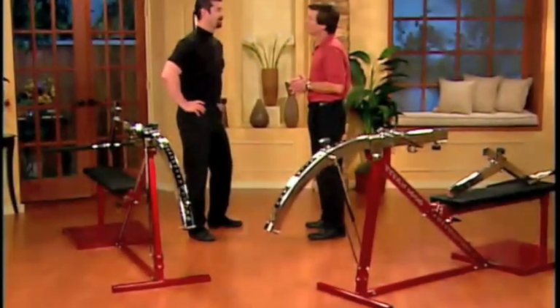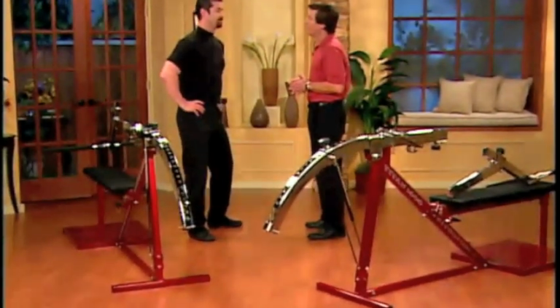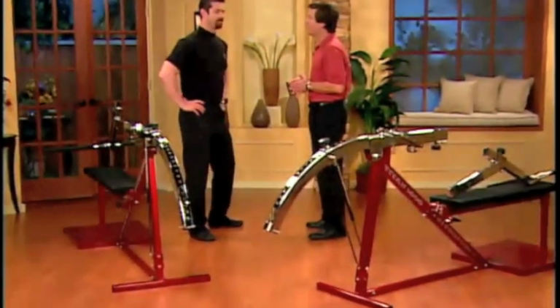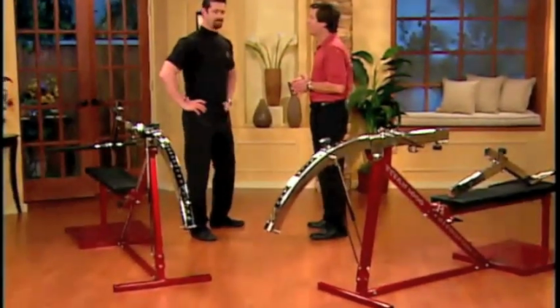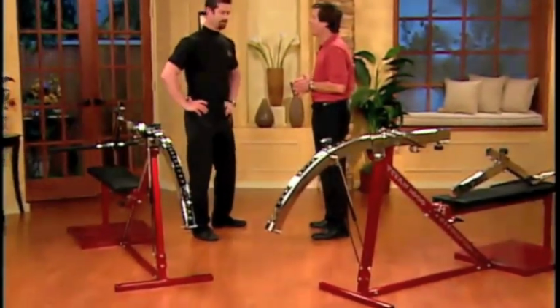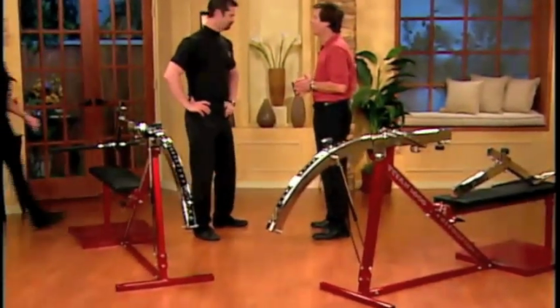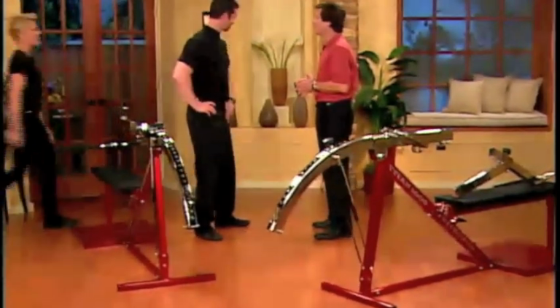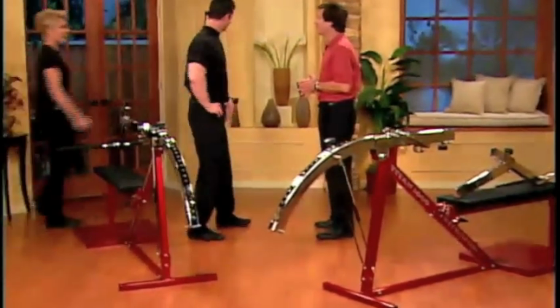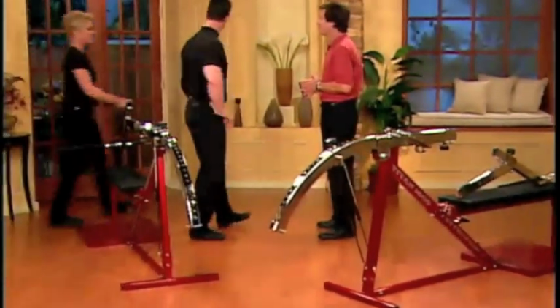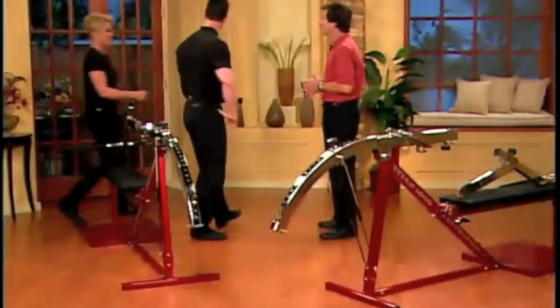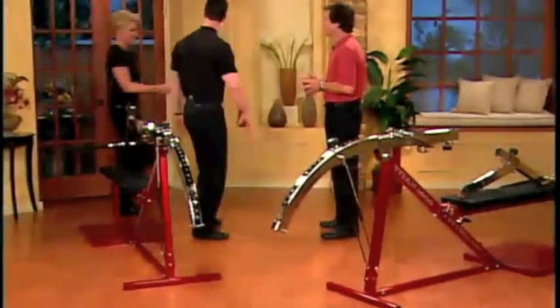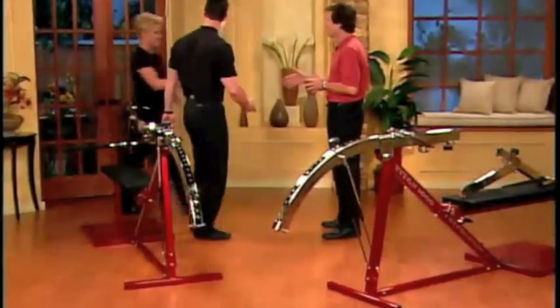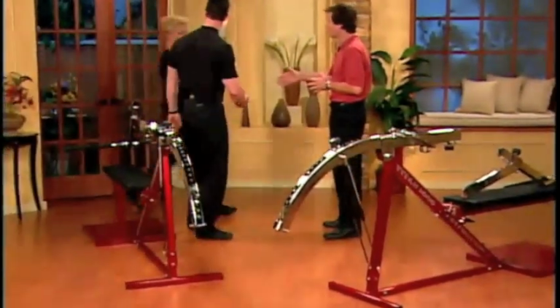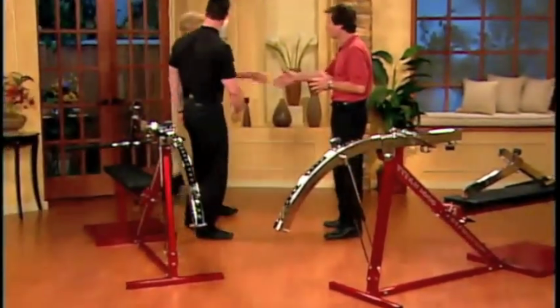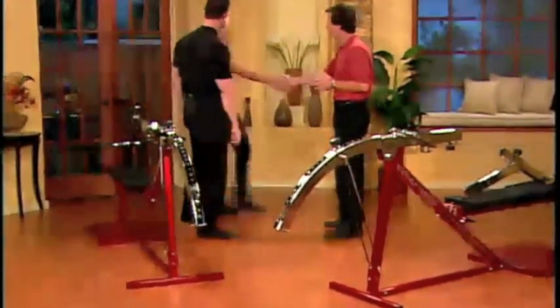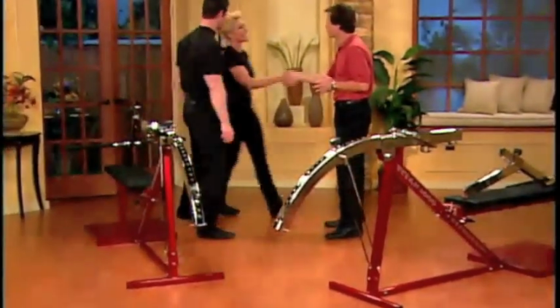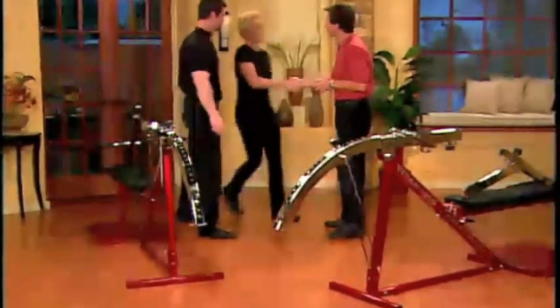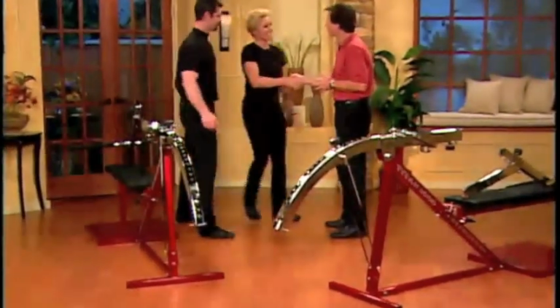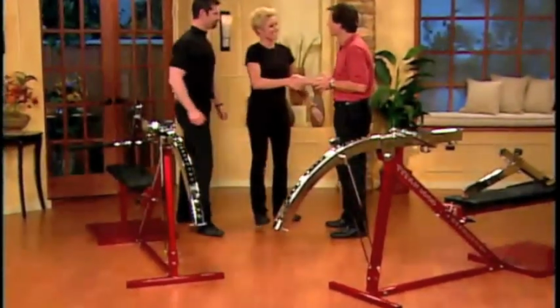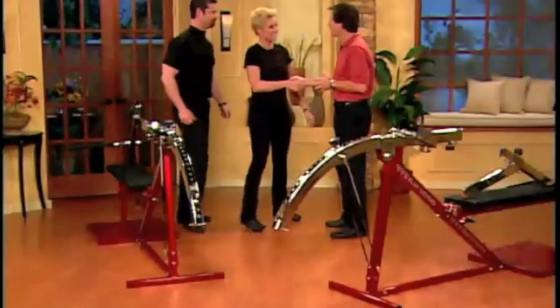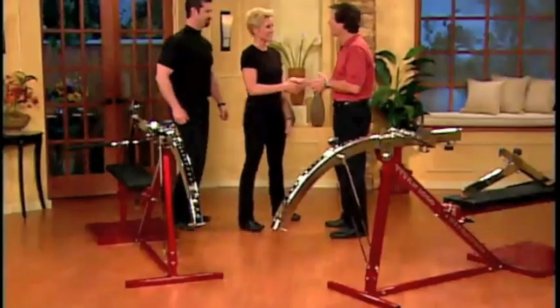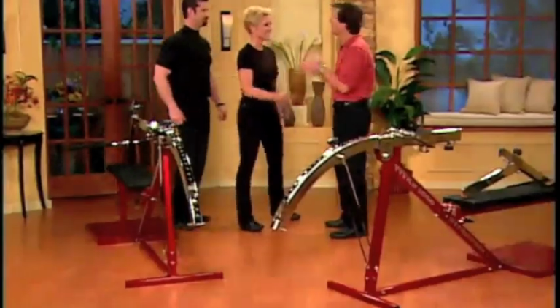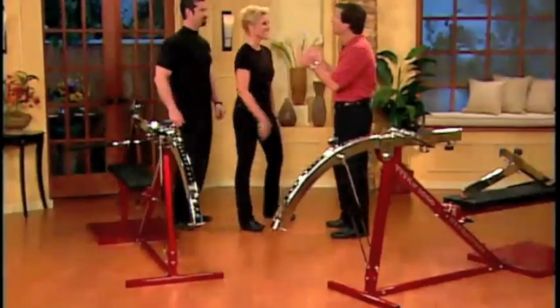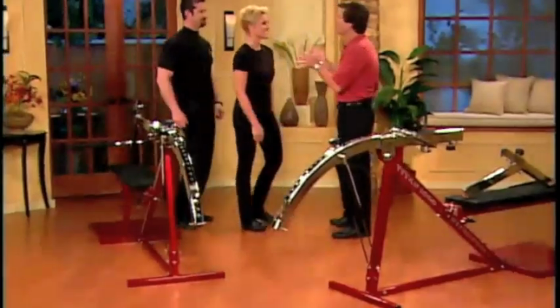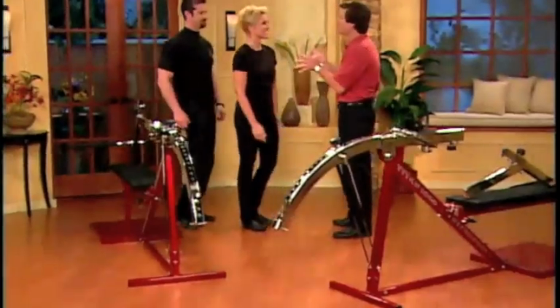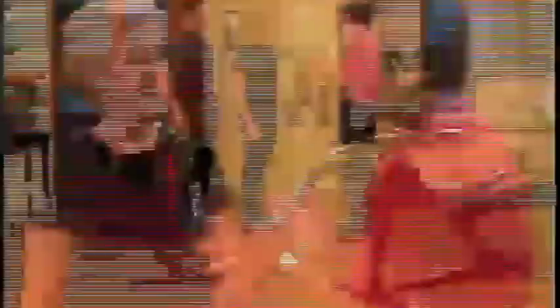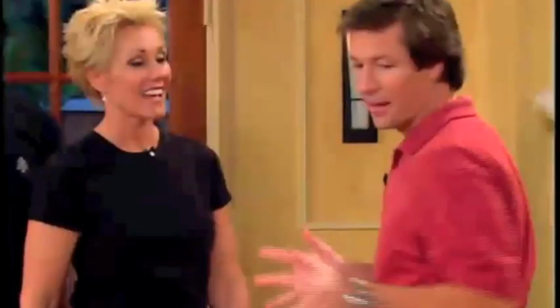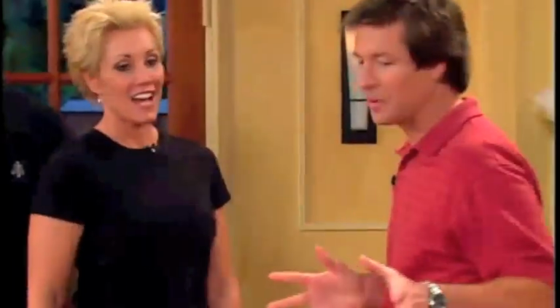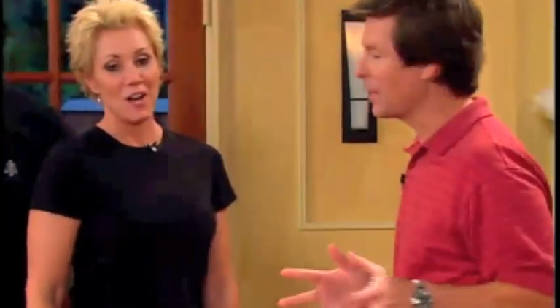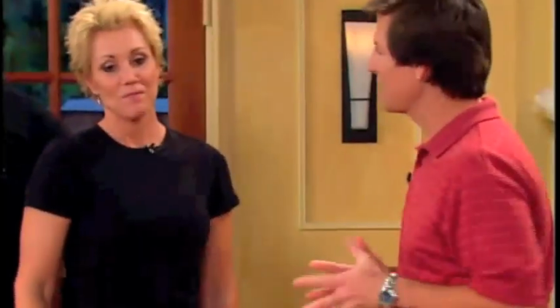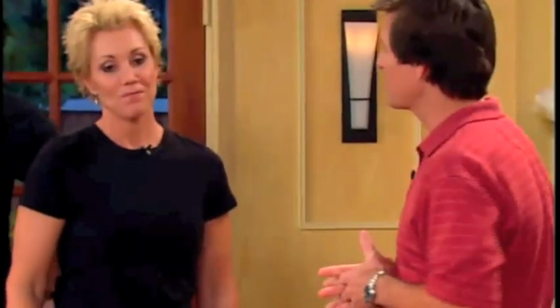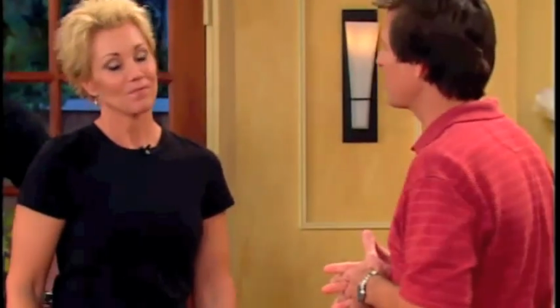Hey, Debrae. Hi, David. Welcome to the show. Thank you. What can ladies get out of this amazing machine?